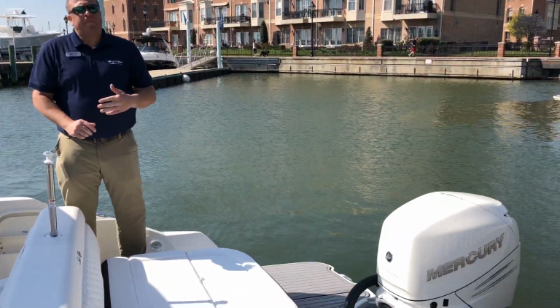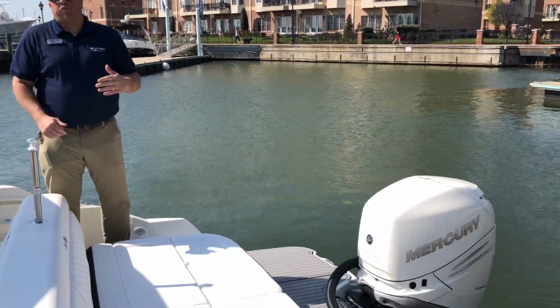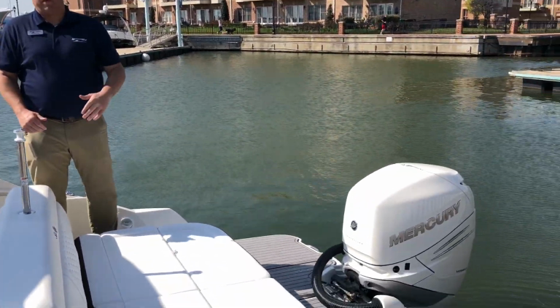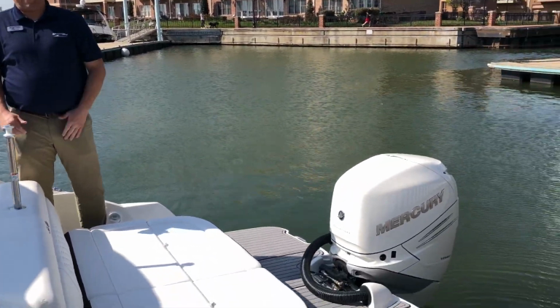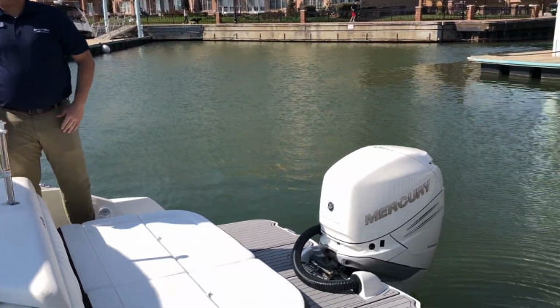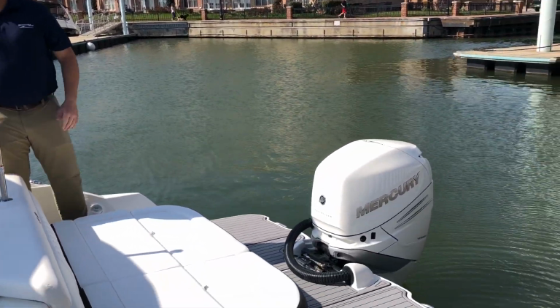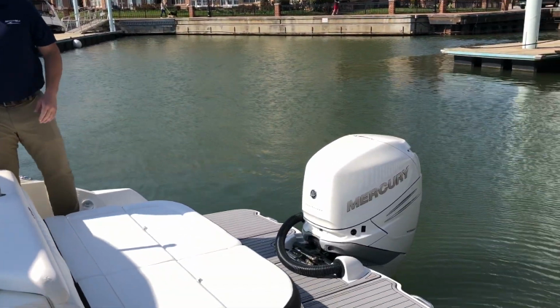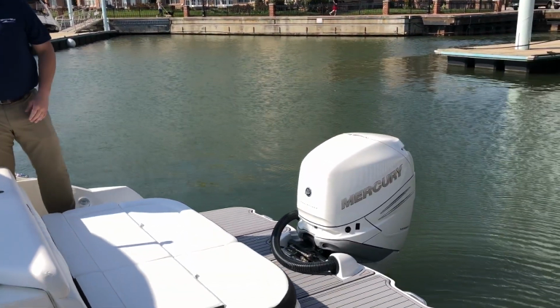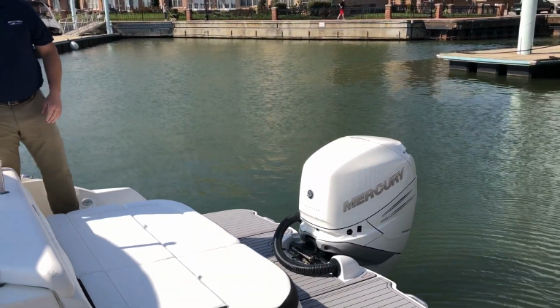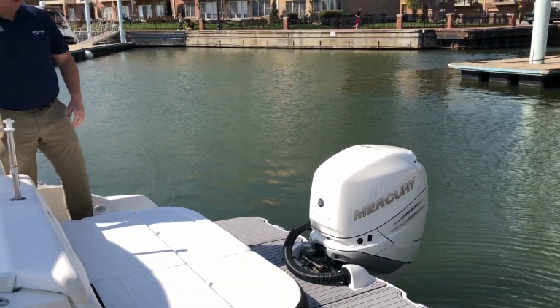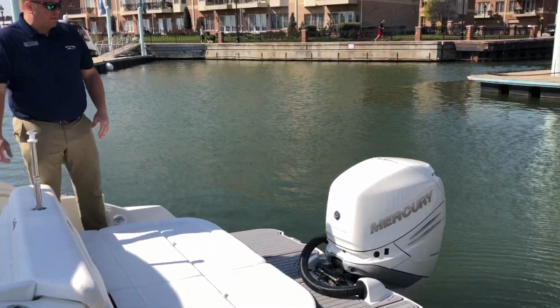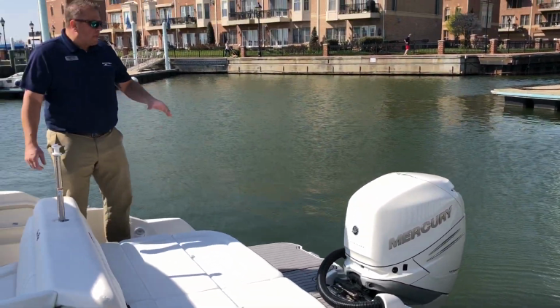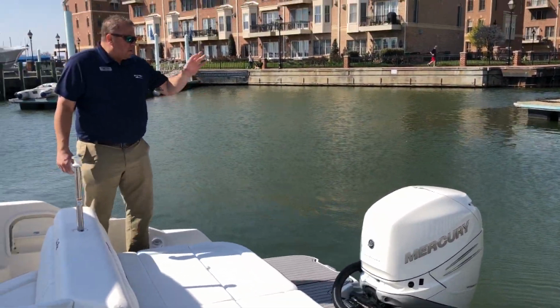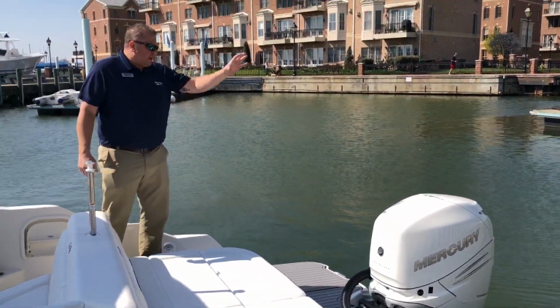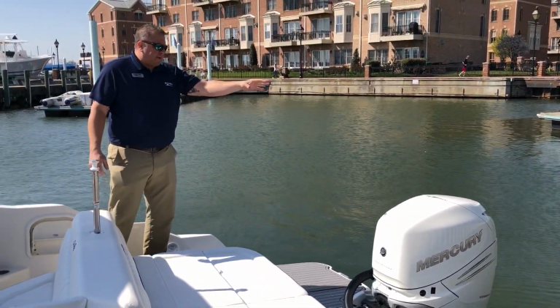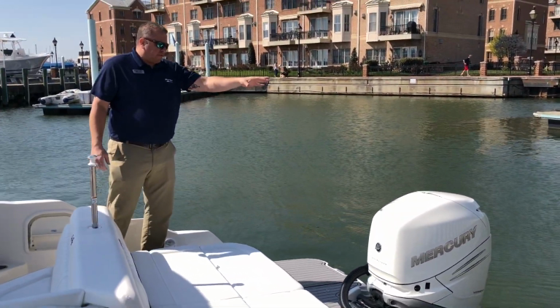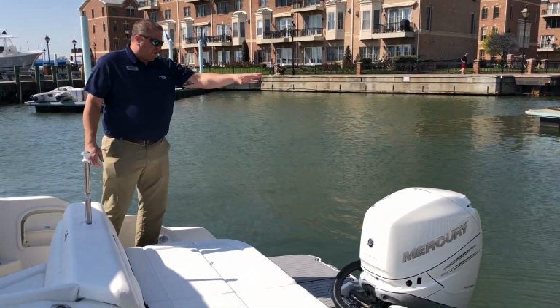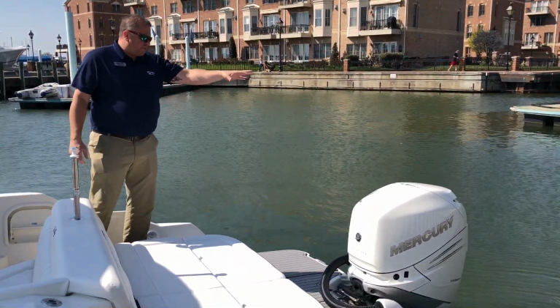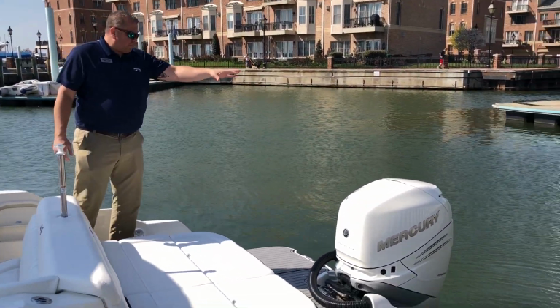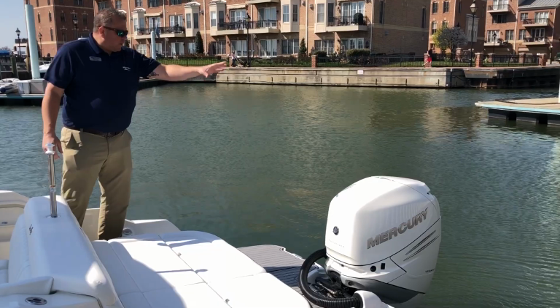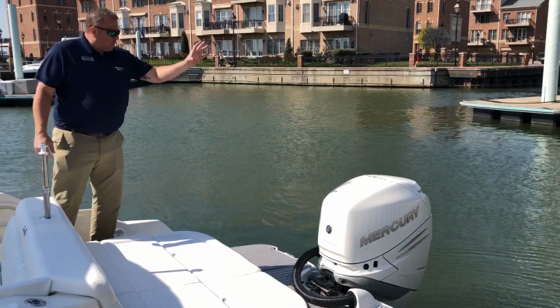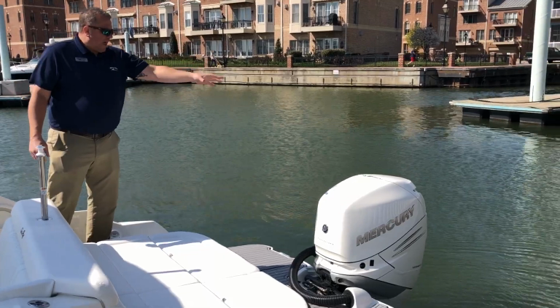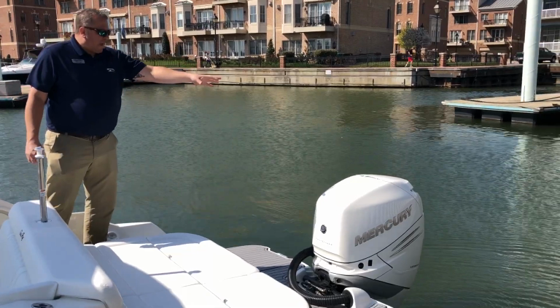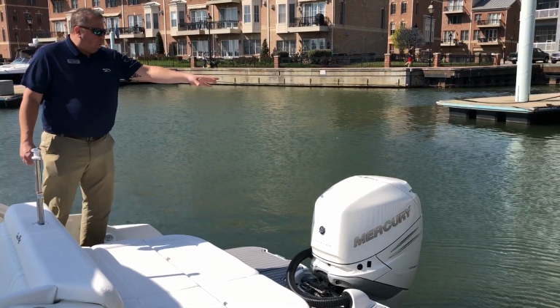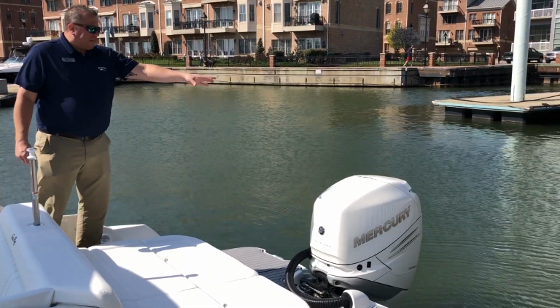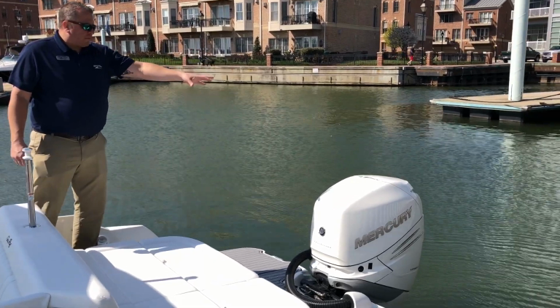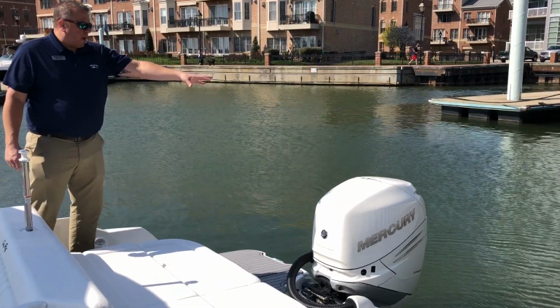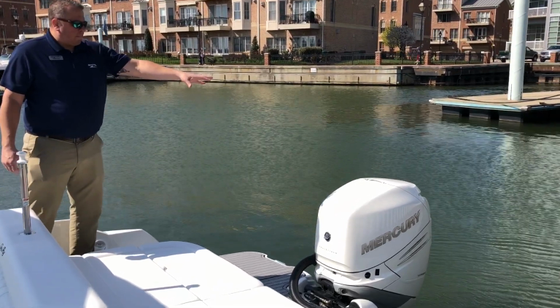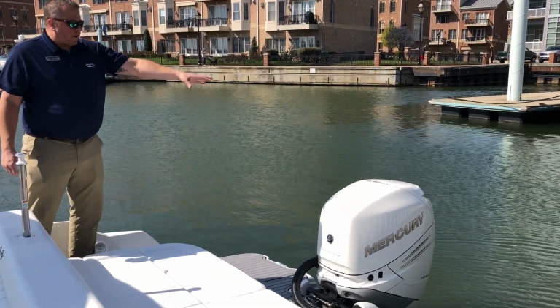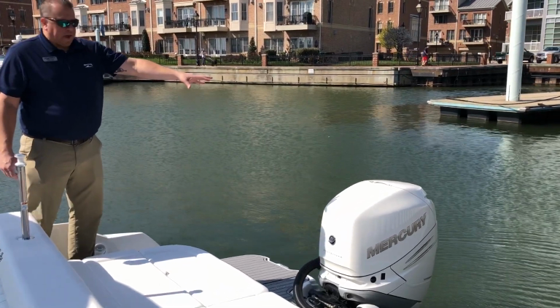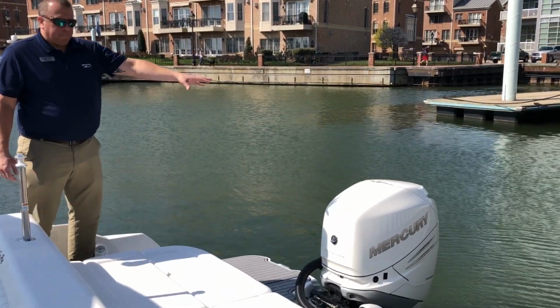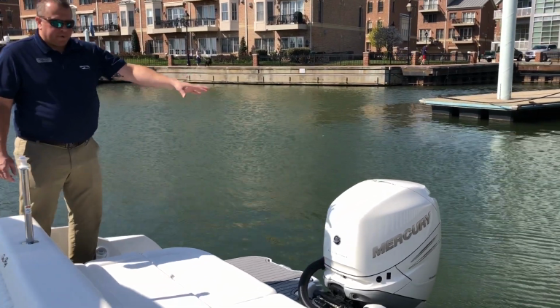It's been a really popular model for us here locally. Starting here in the transom, we have a white 300 Mercury outboard.